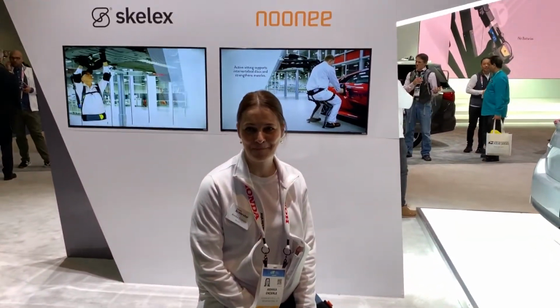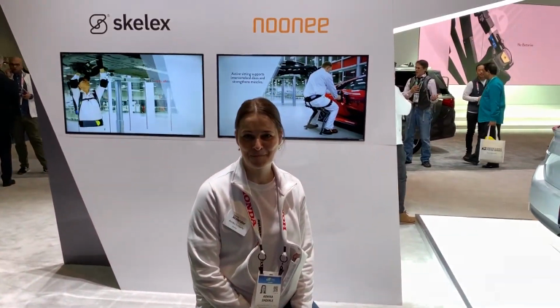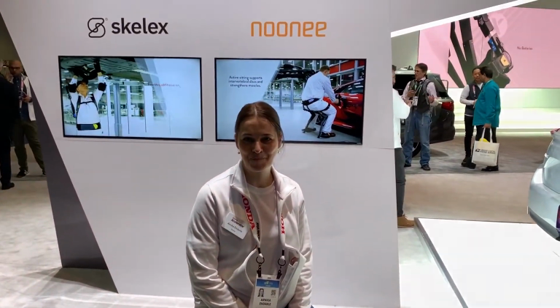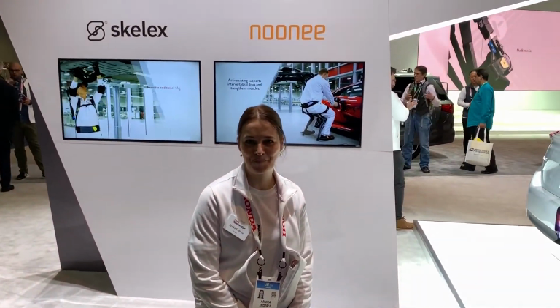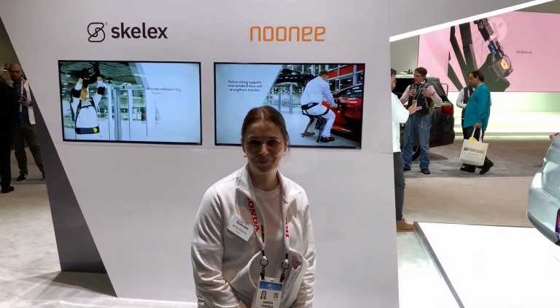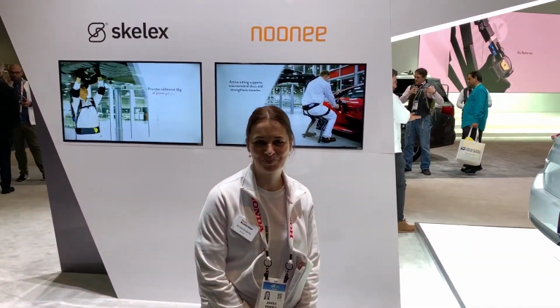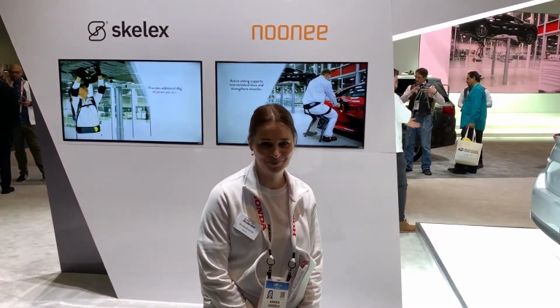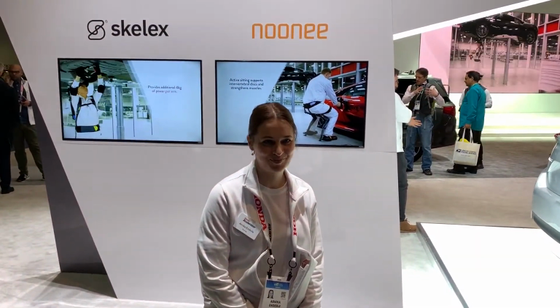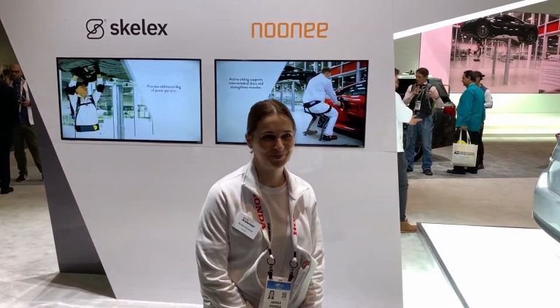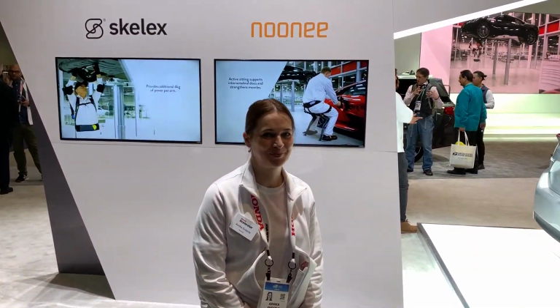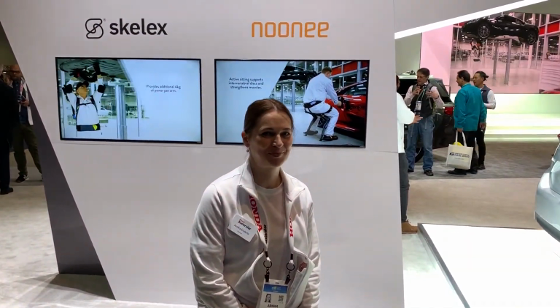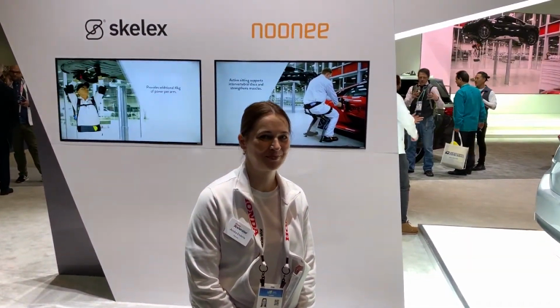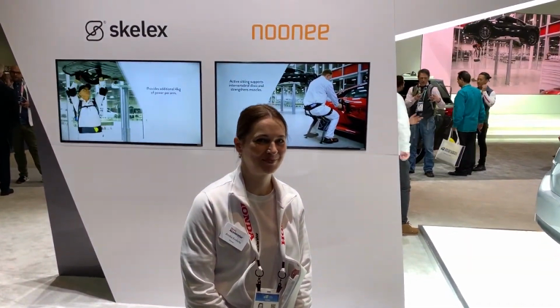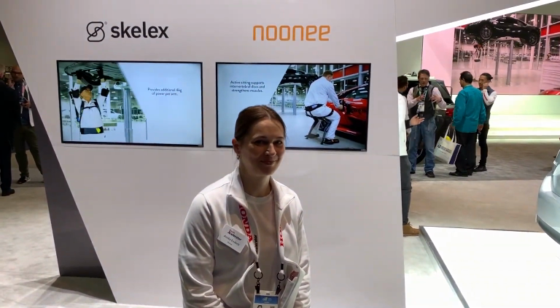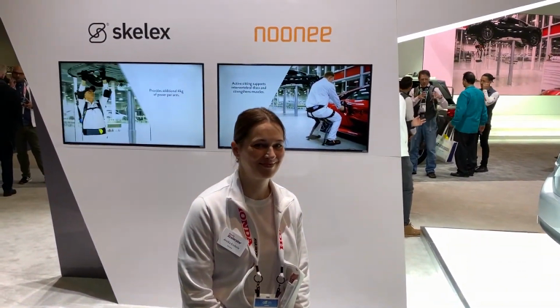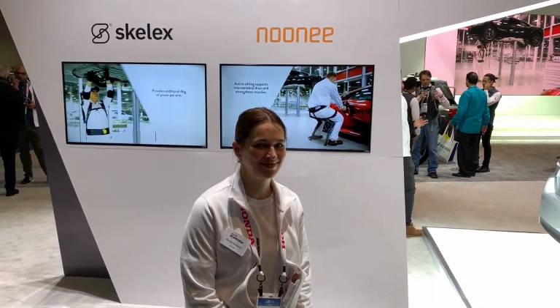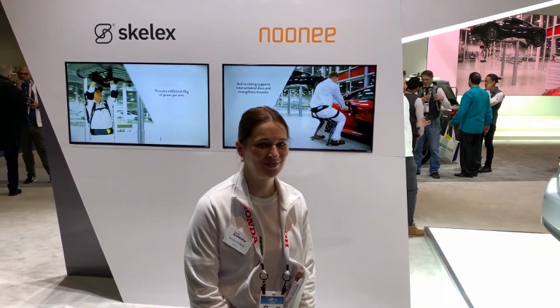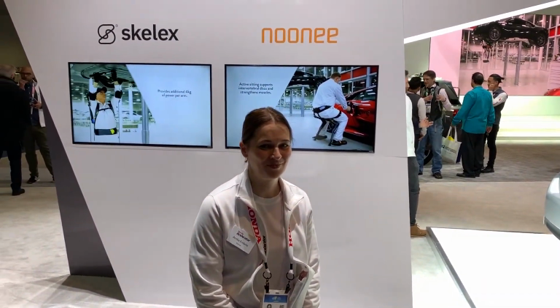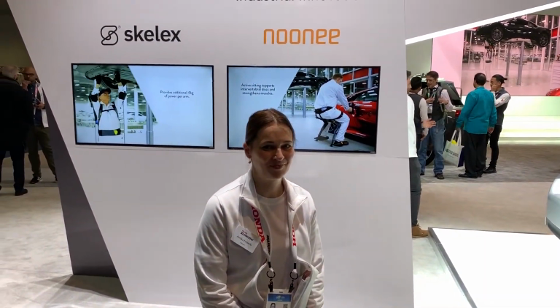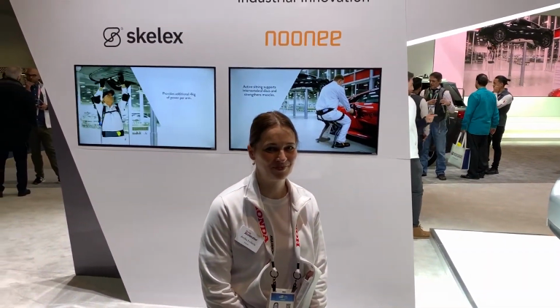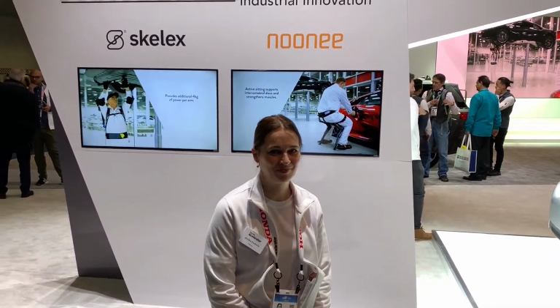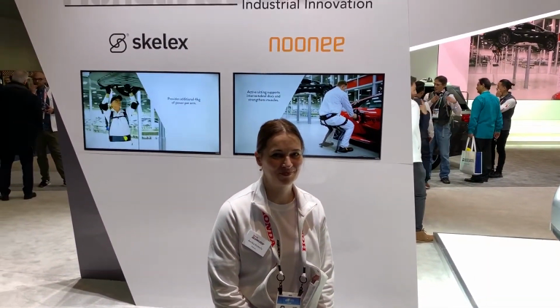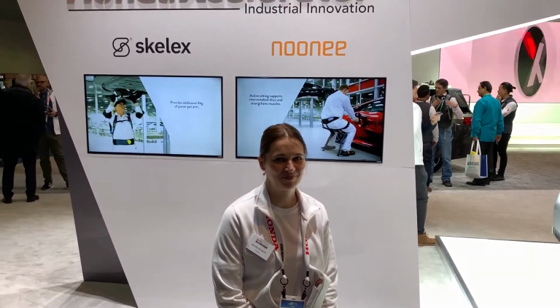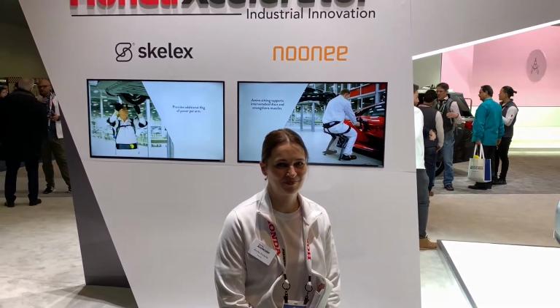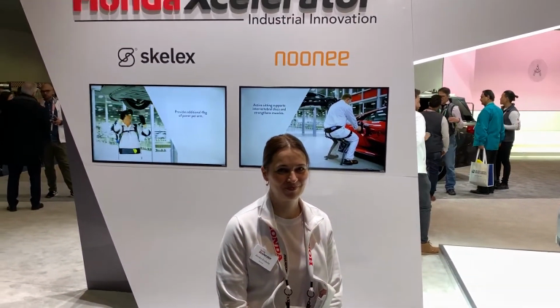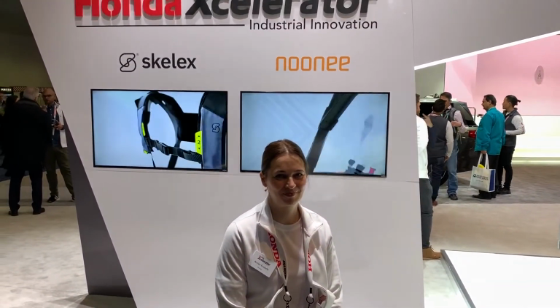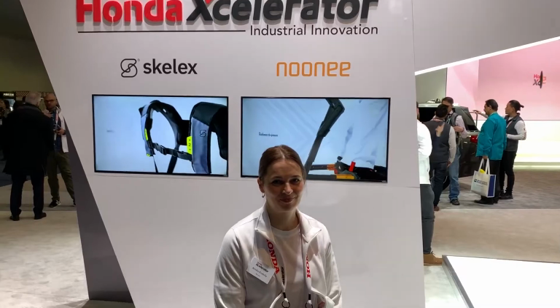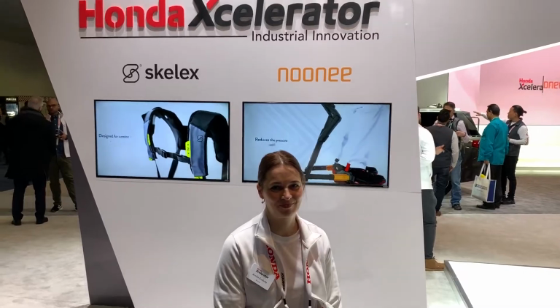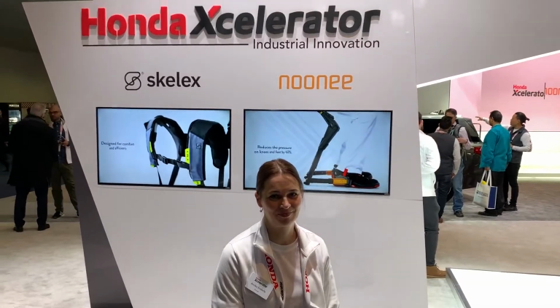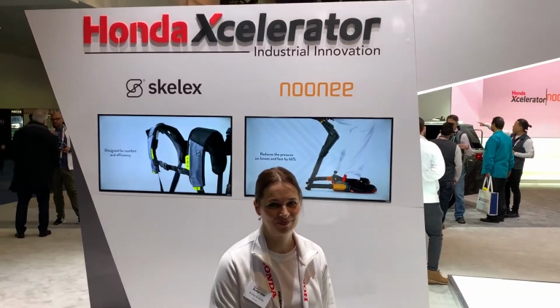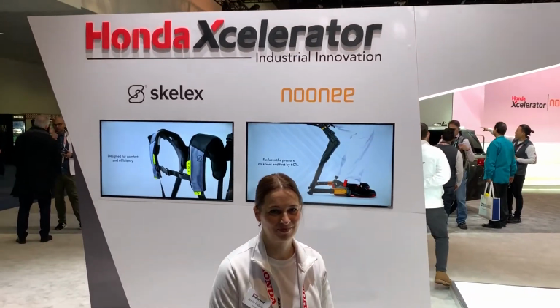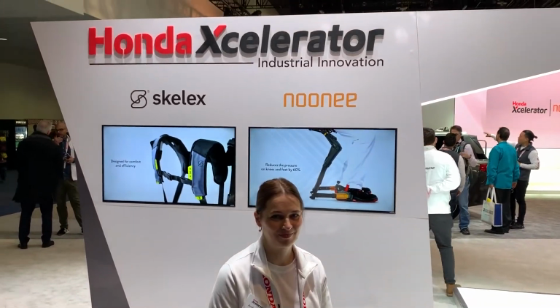Thanks guys, love you. Back to you in the studio at CES 2020. It's JT Ippolito.